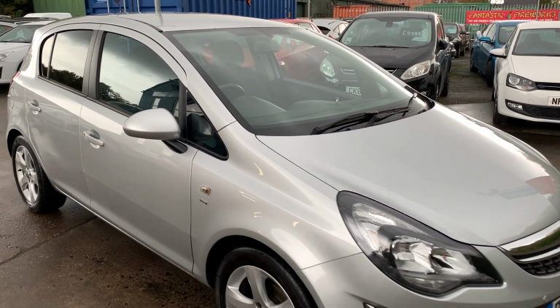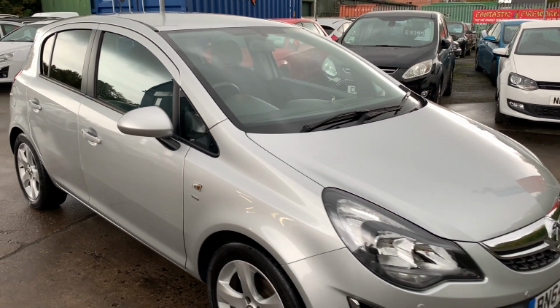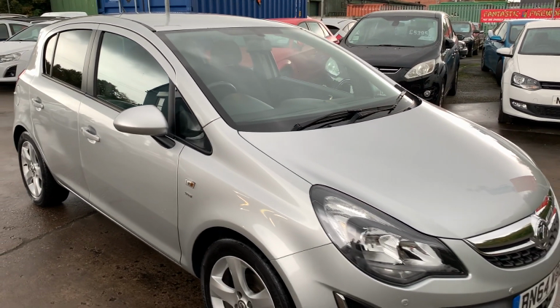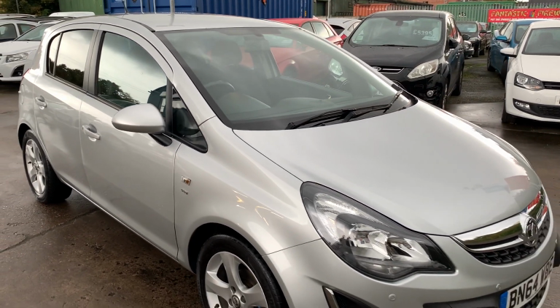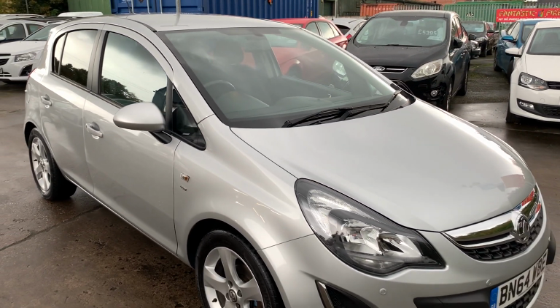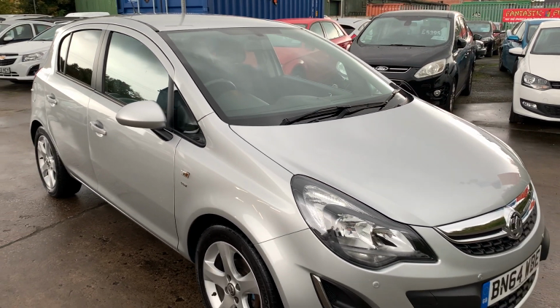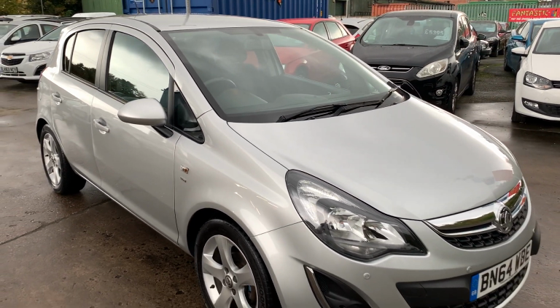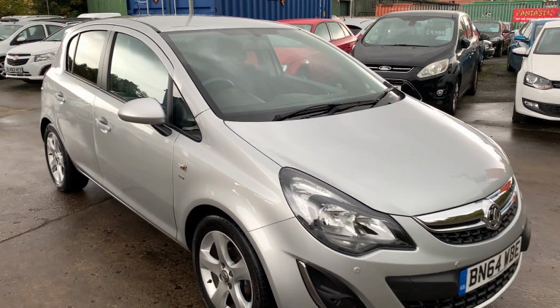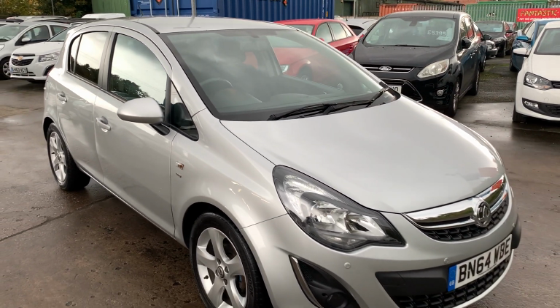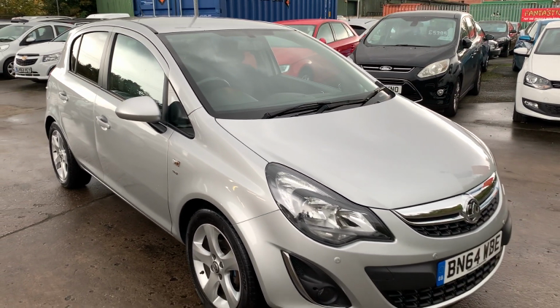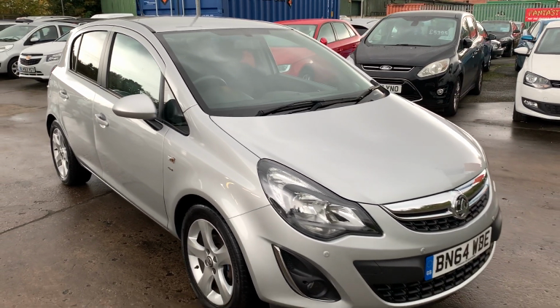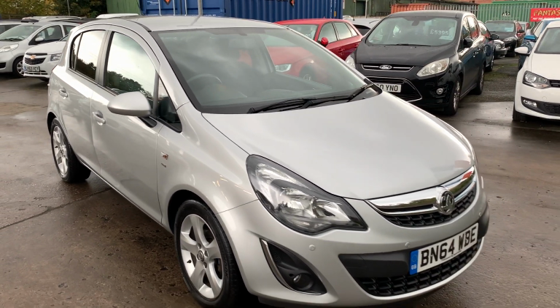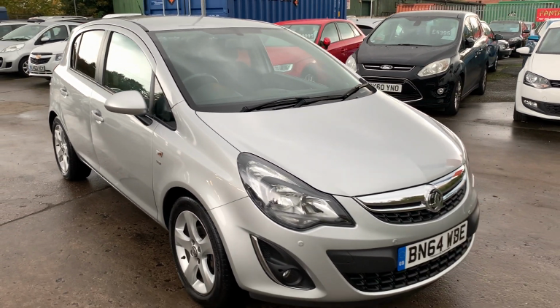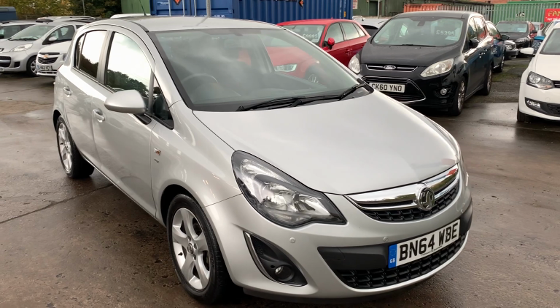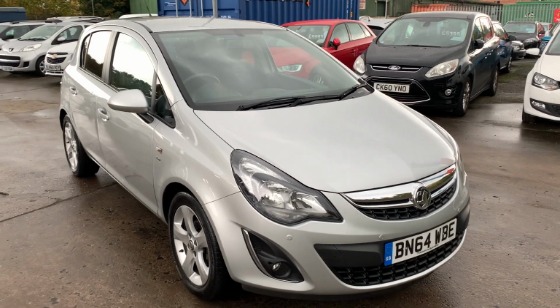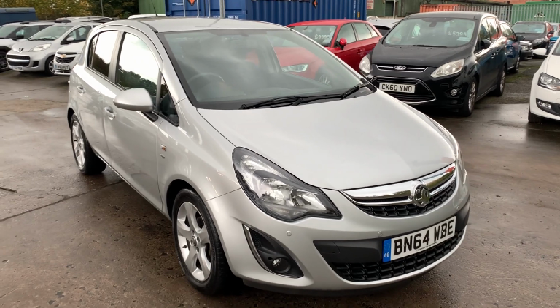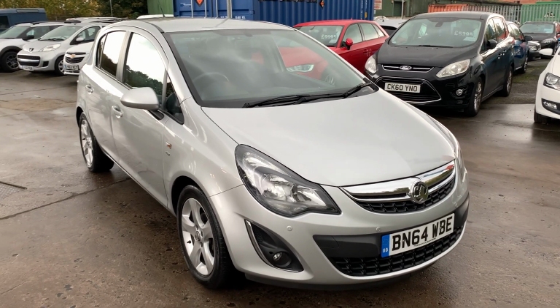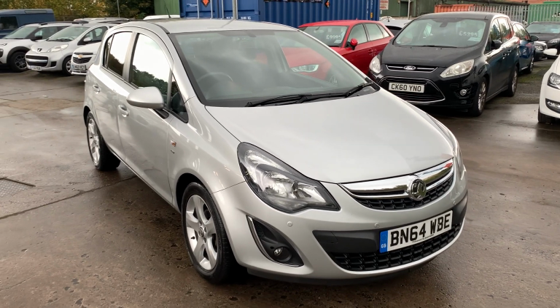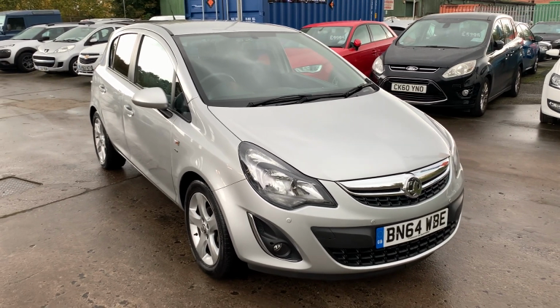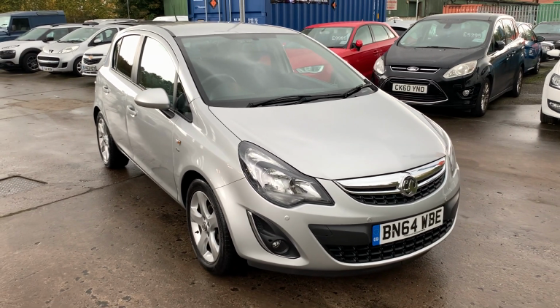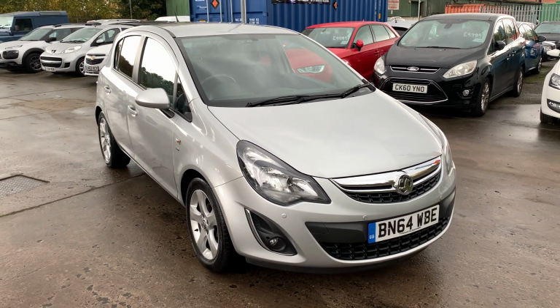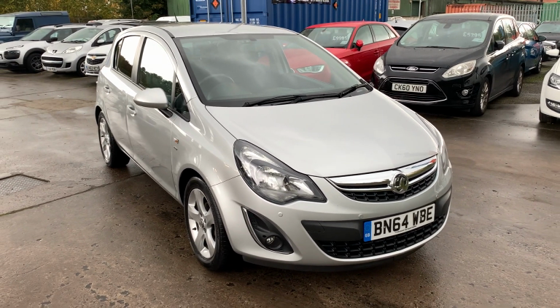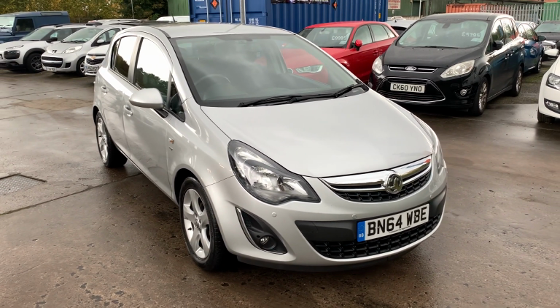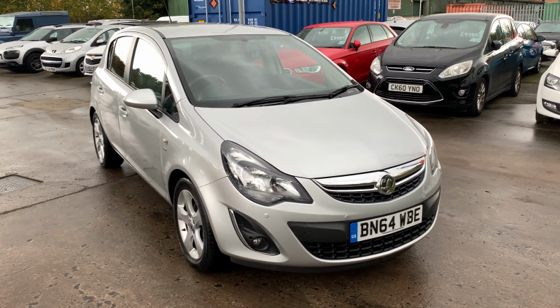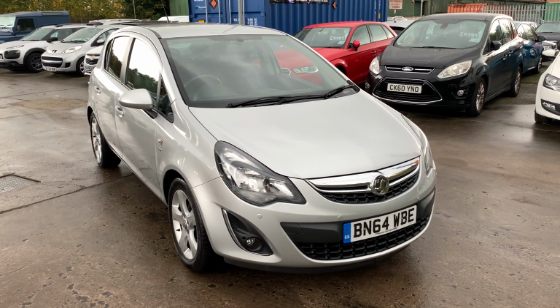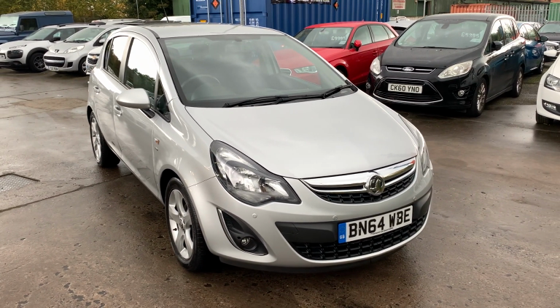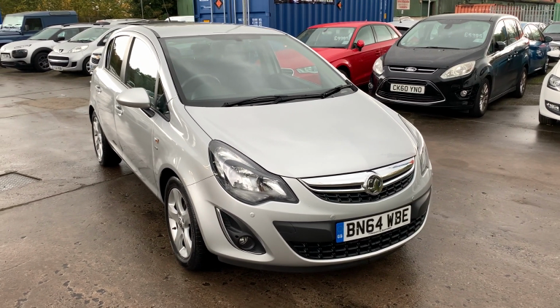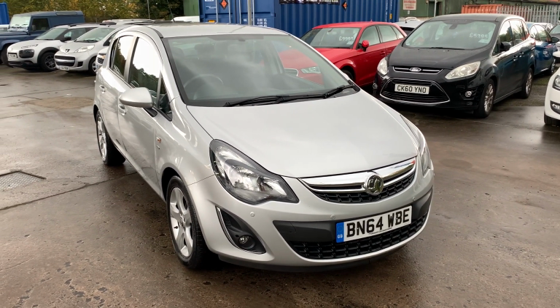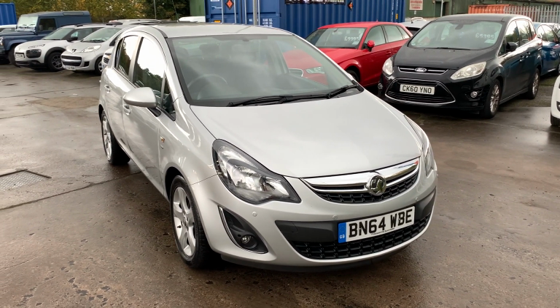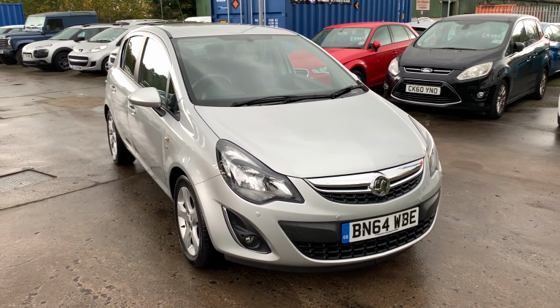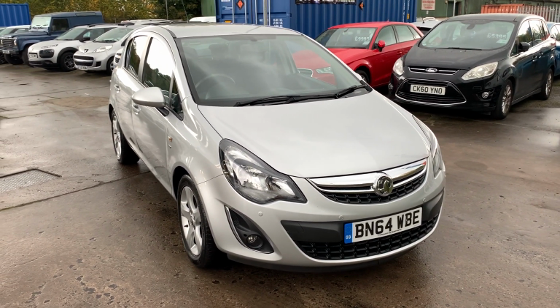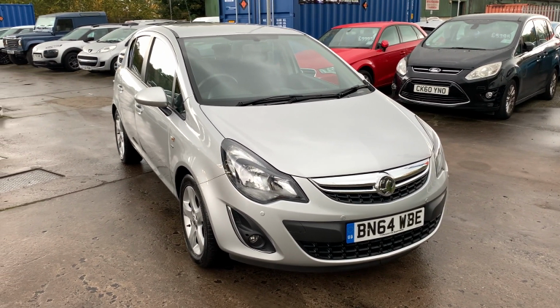That's available at Cantilever Car Centre, Station Road, Latchford, Warrington, Cheshire.